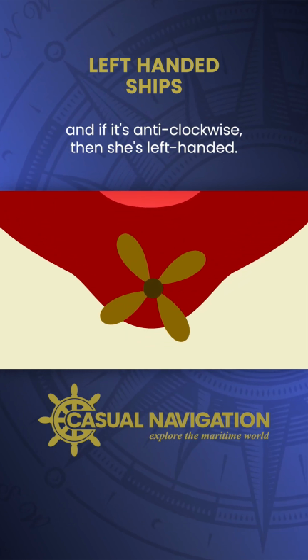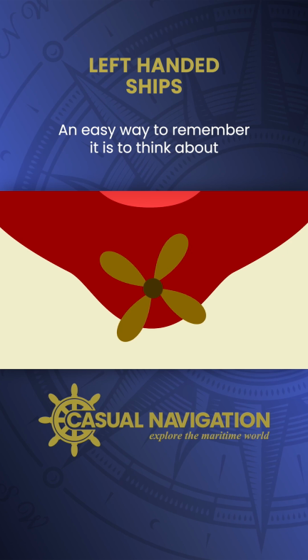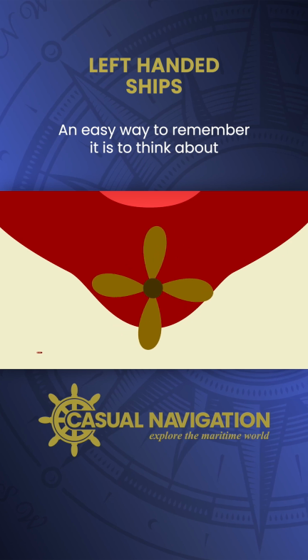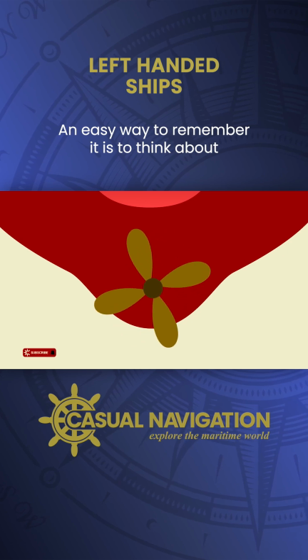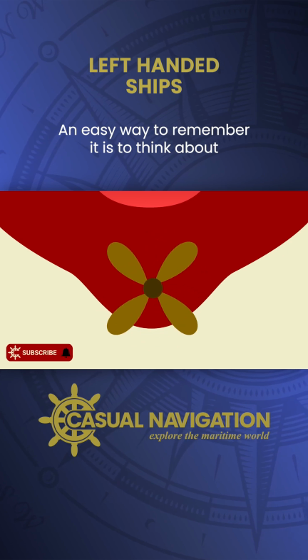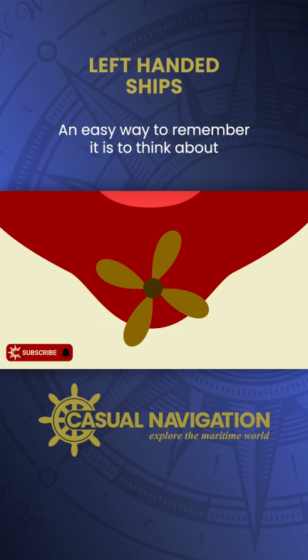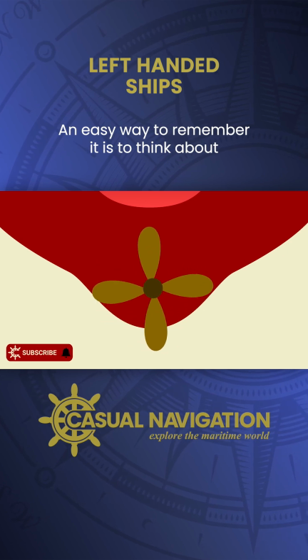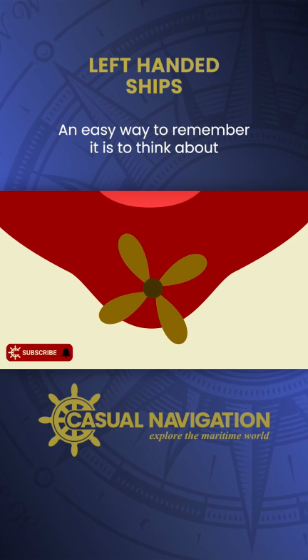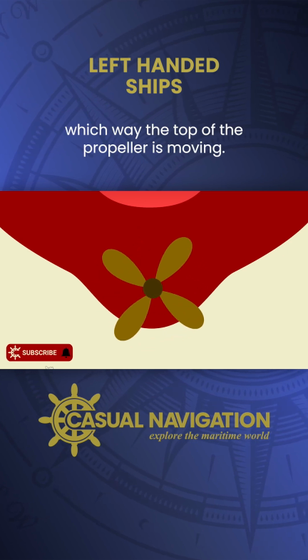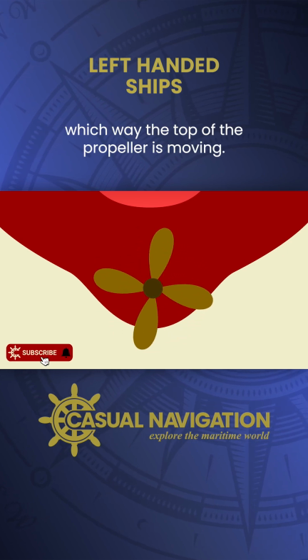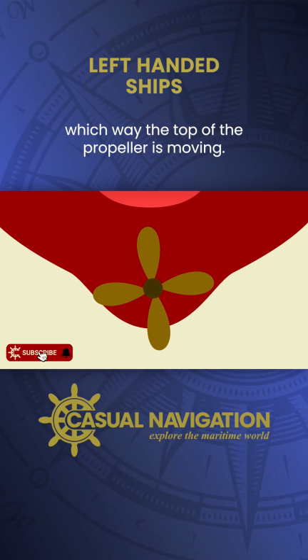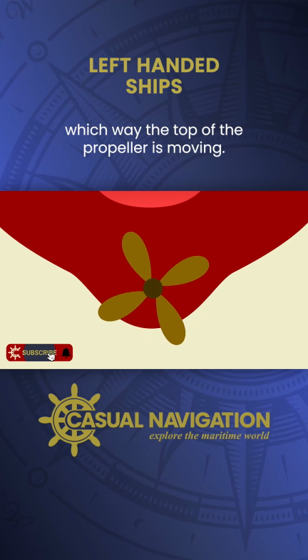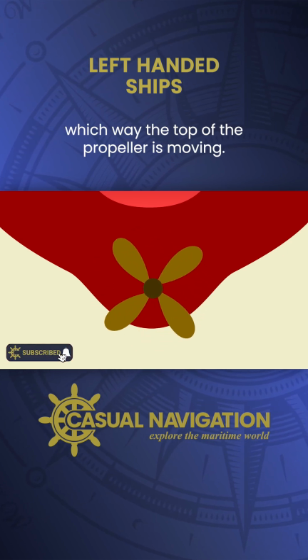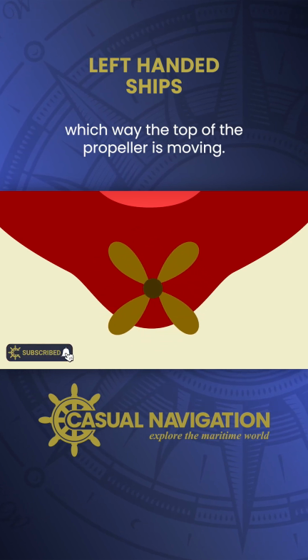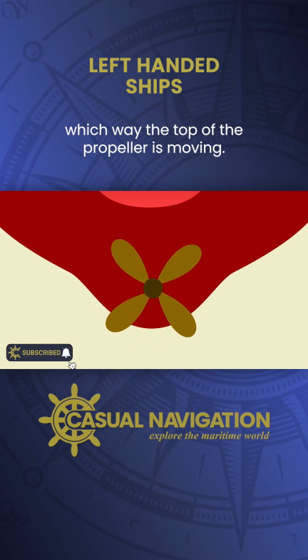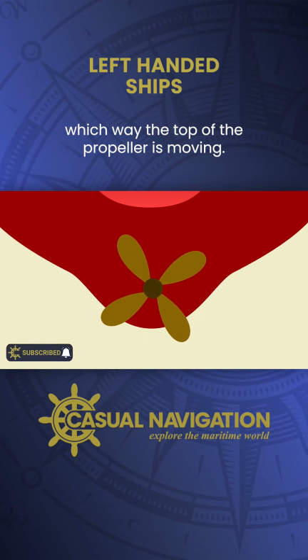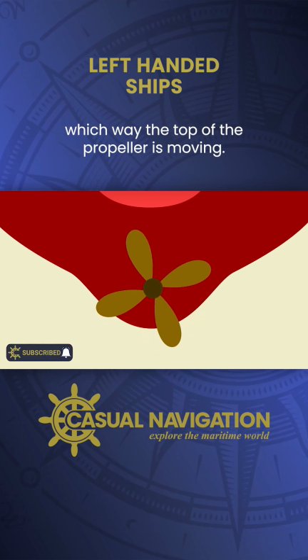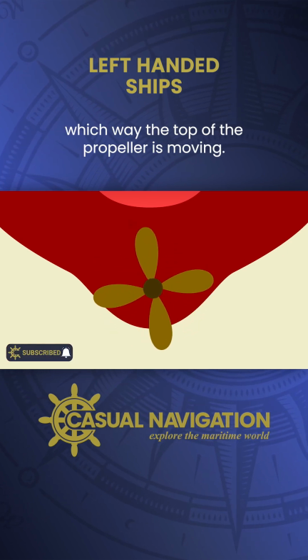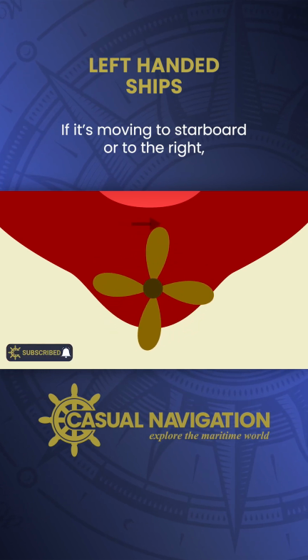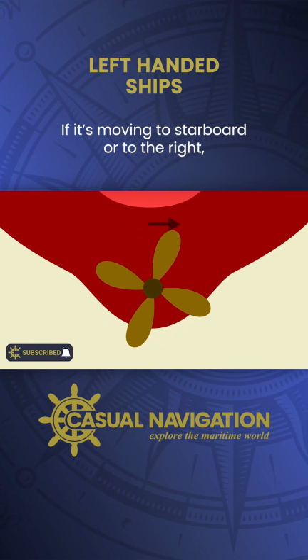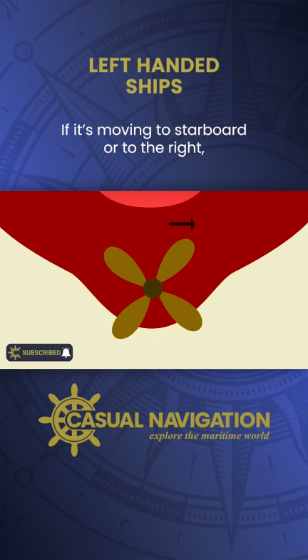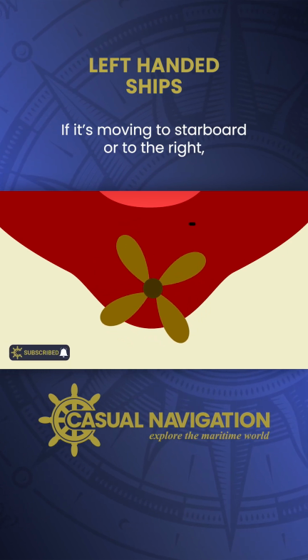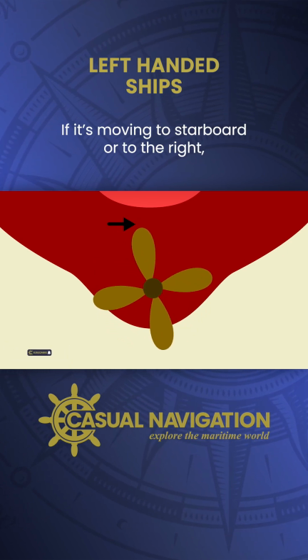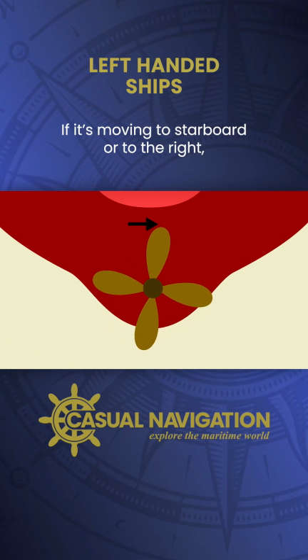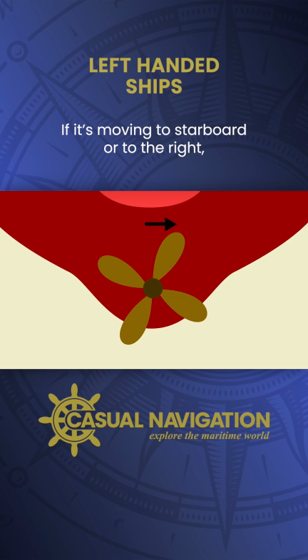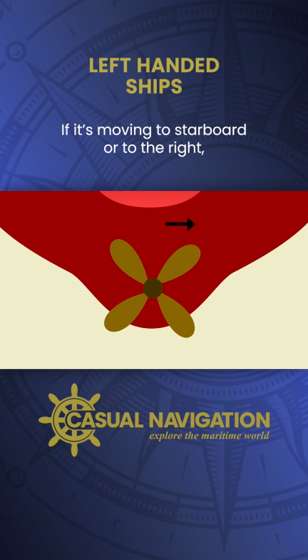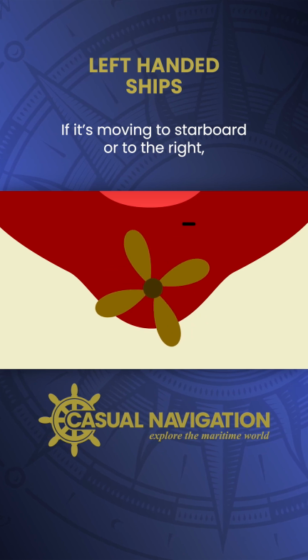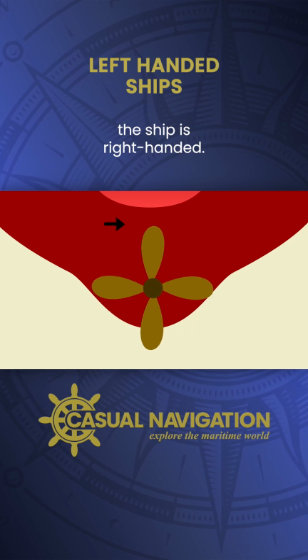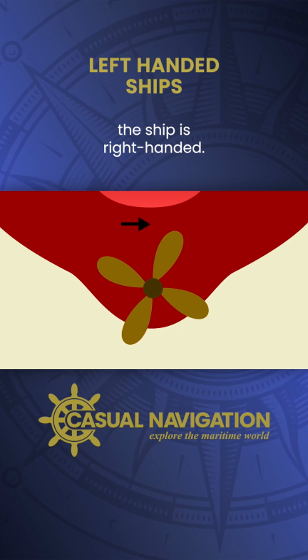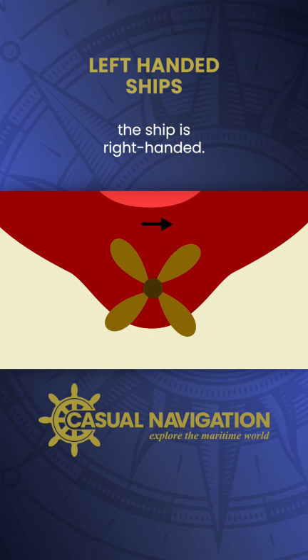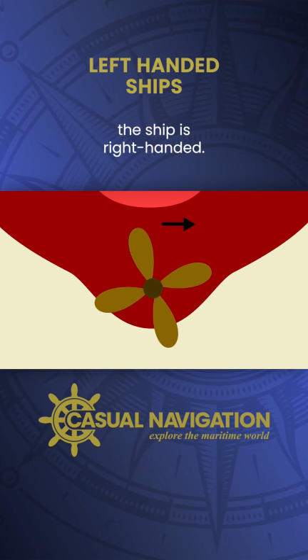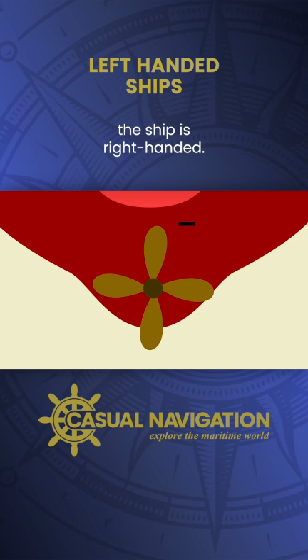An easy way to remember it is to think about which way the top of the propeller is moving. If it's moving to starboard, or to the right, the ship is right-handed.